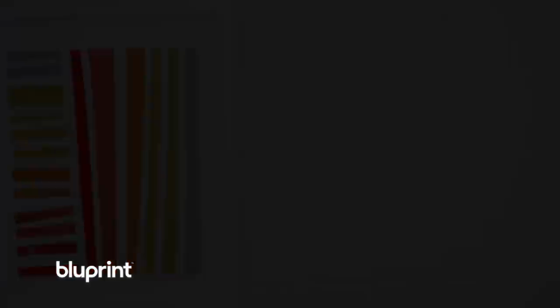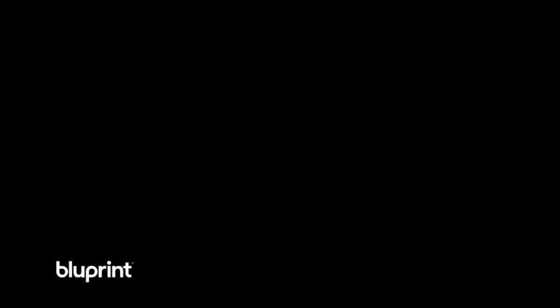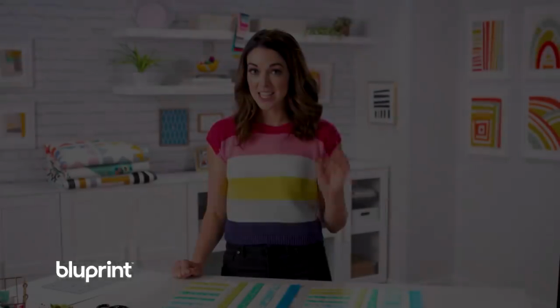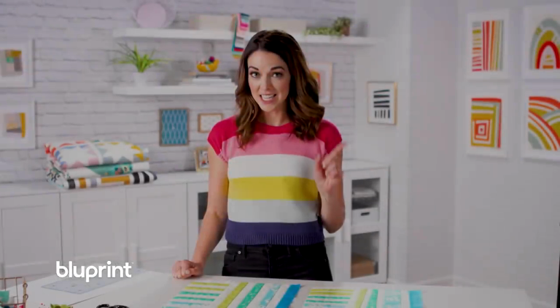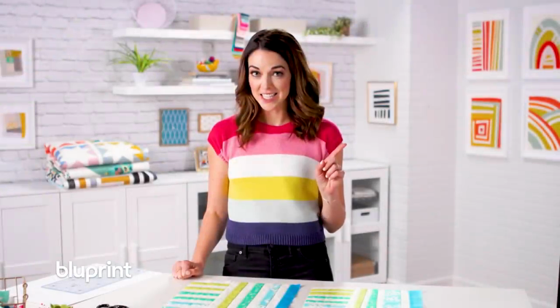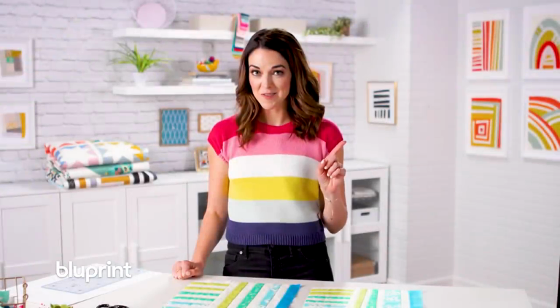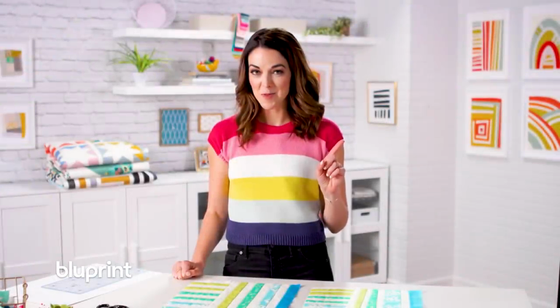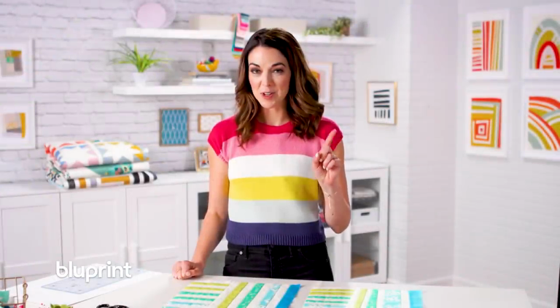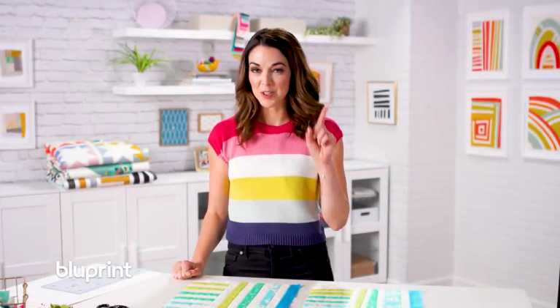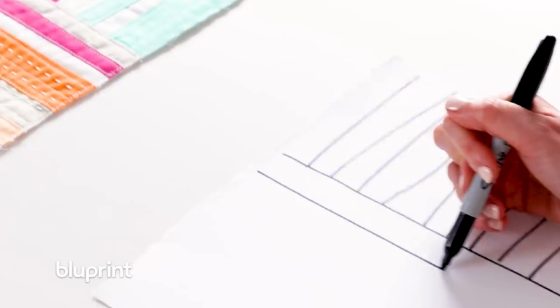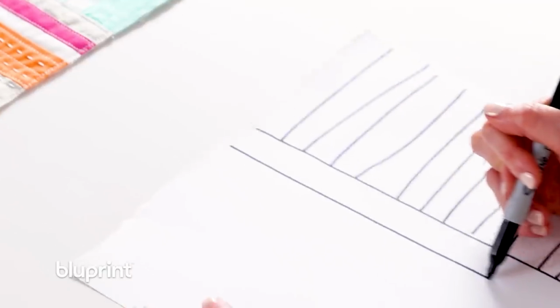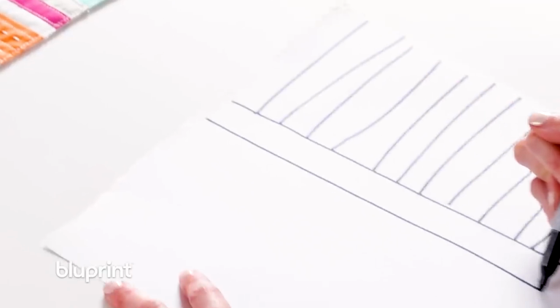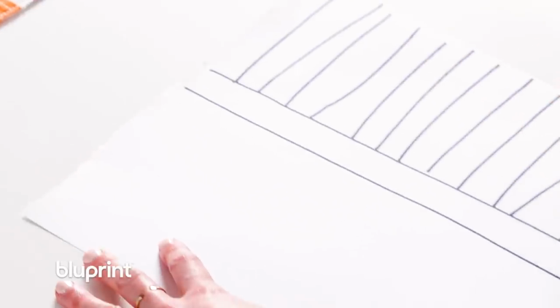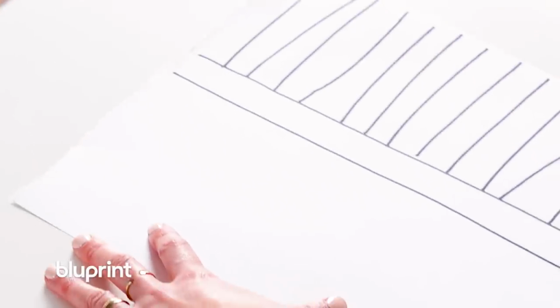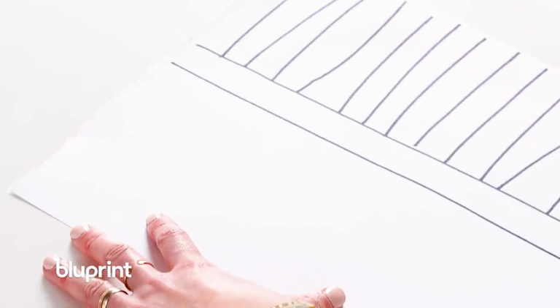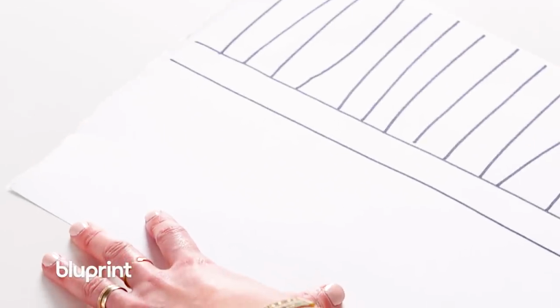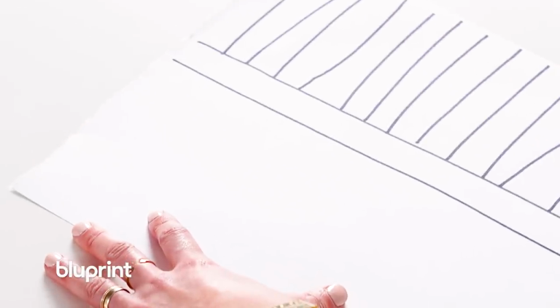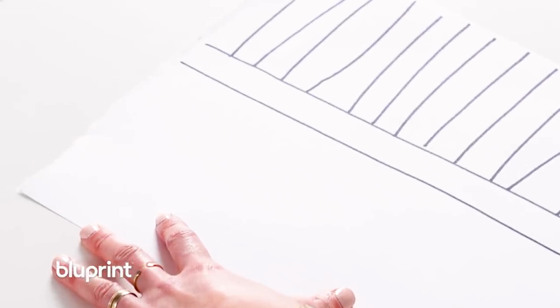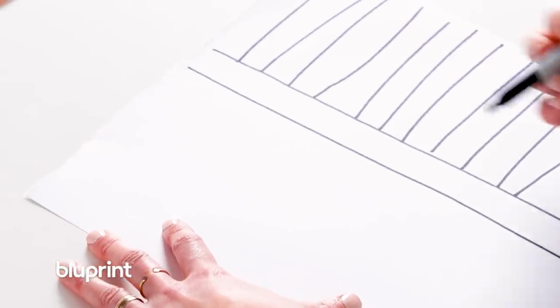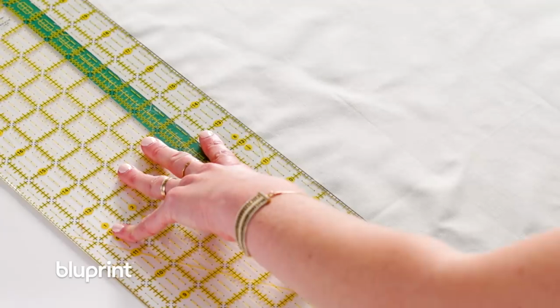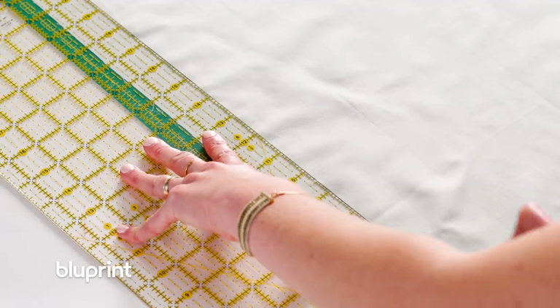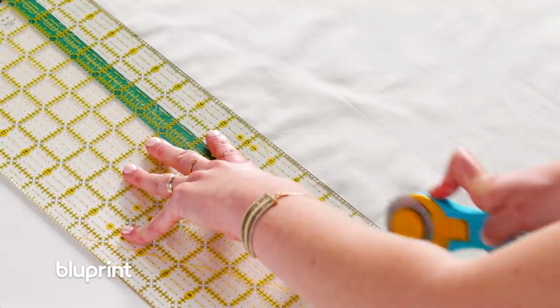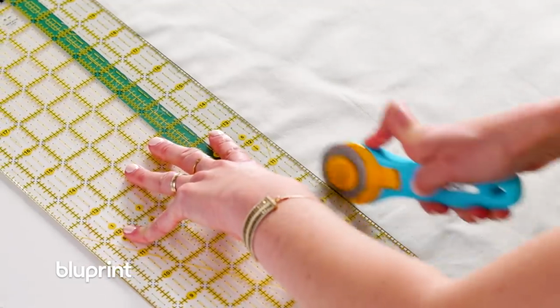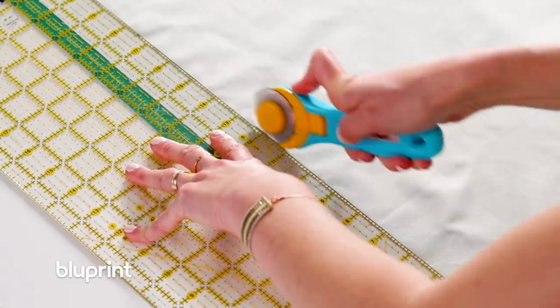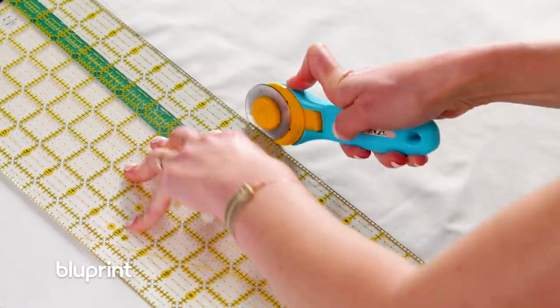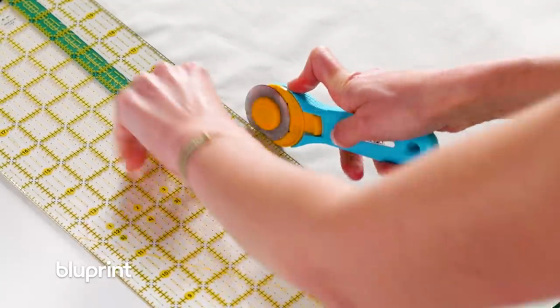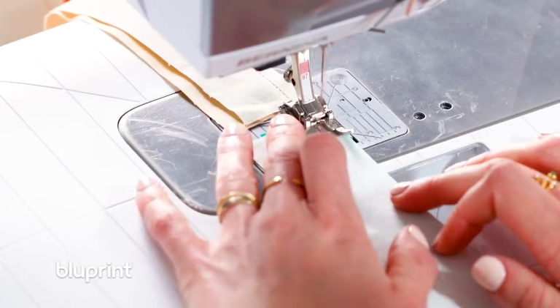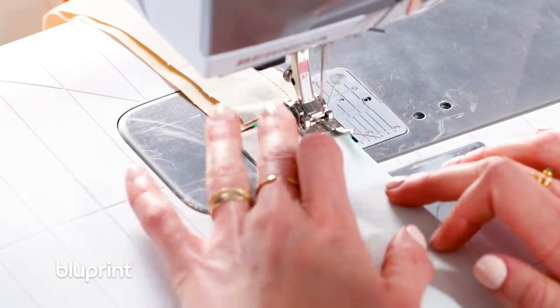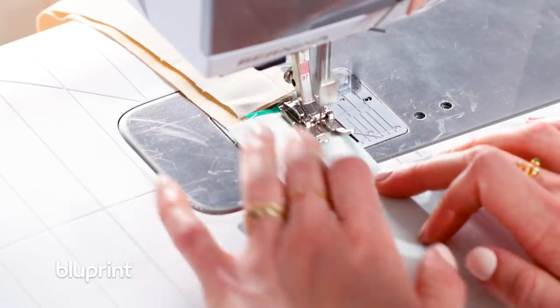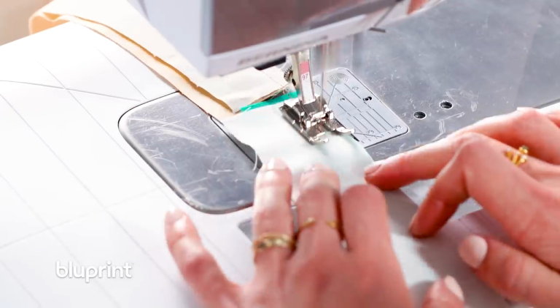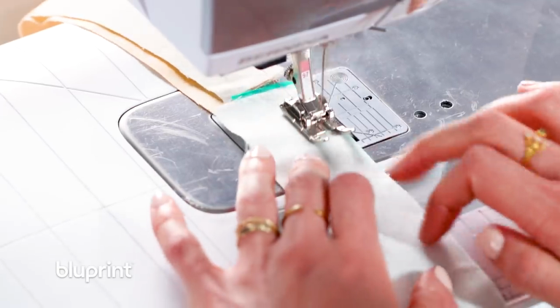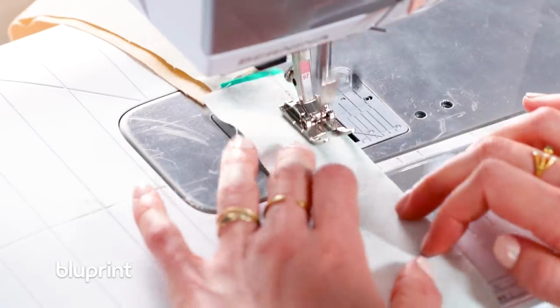In this lesson we're going to draw our design, go over two different ways of cutting, and we're going to practice chain piecing.